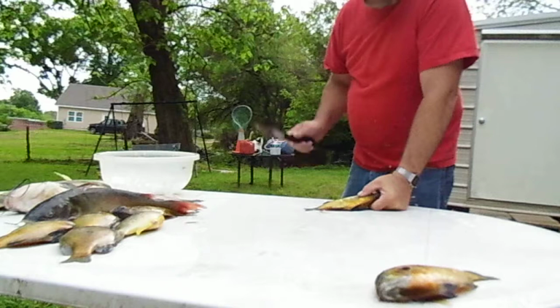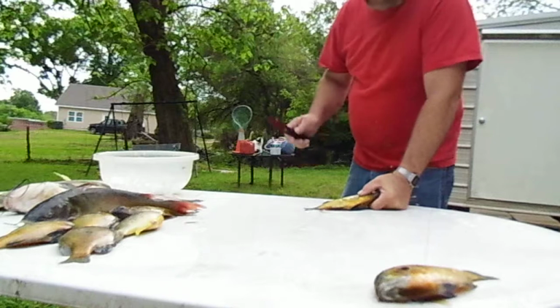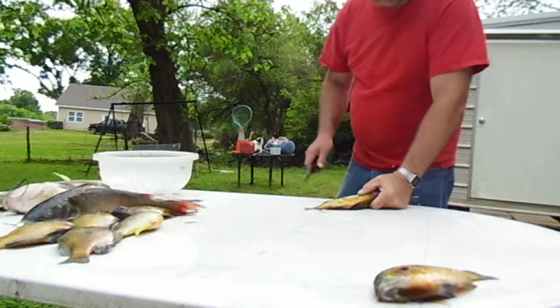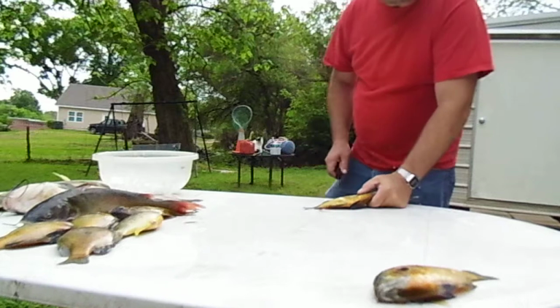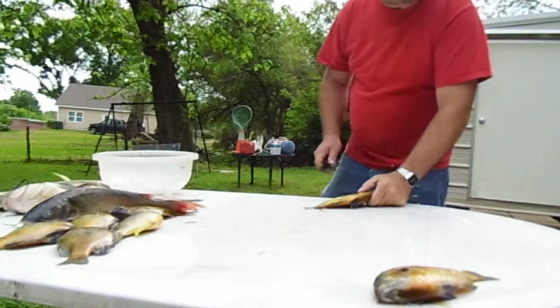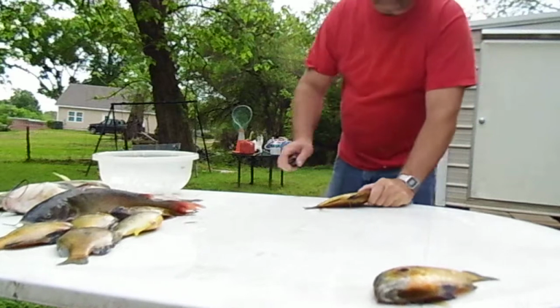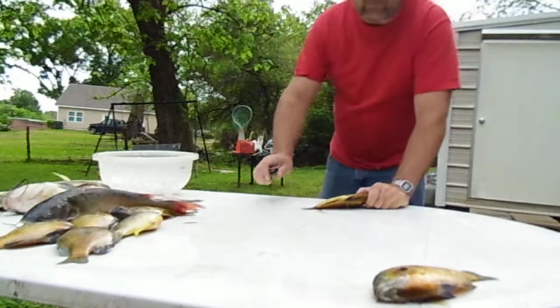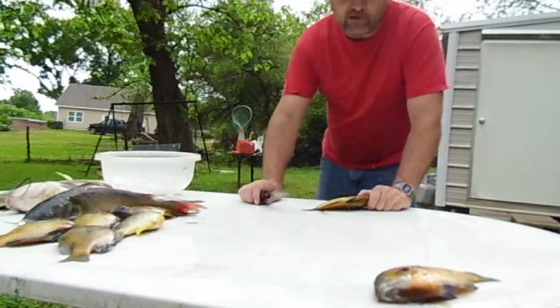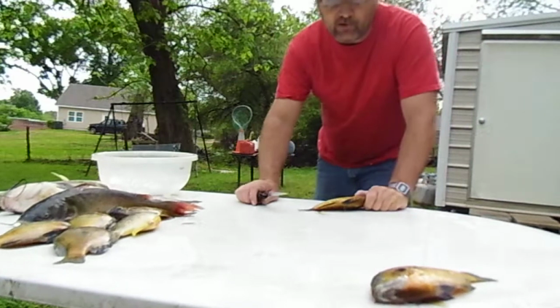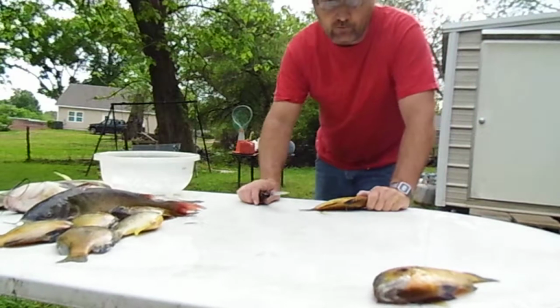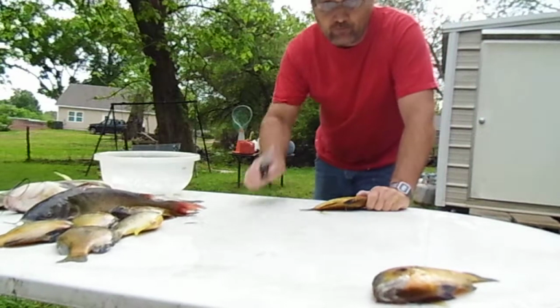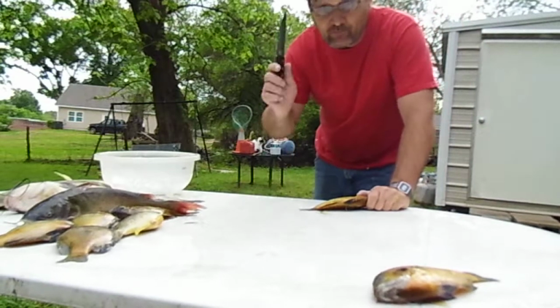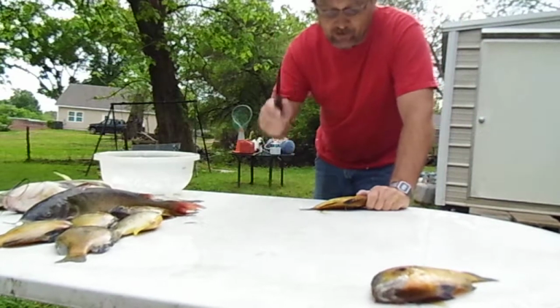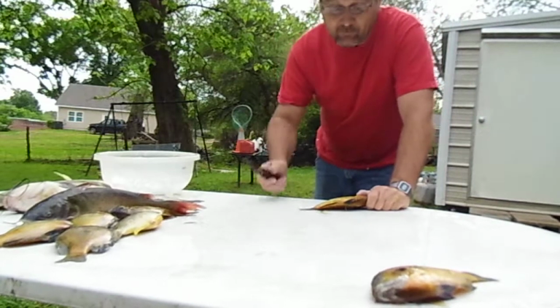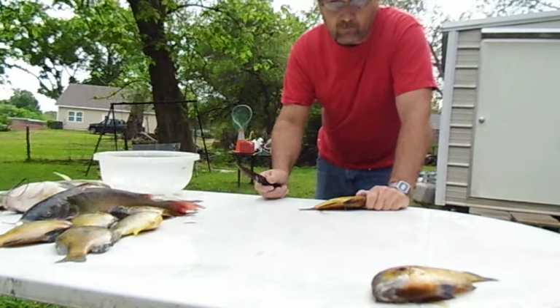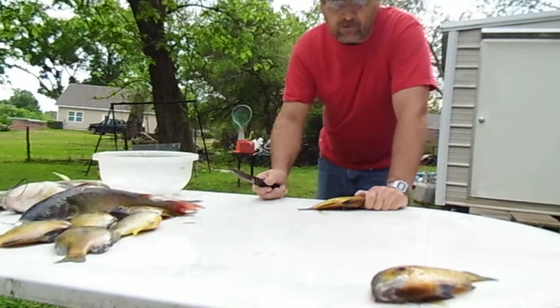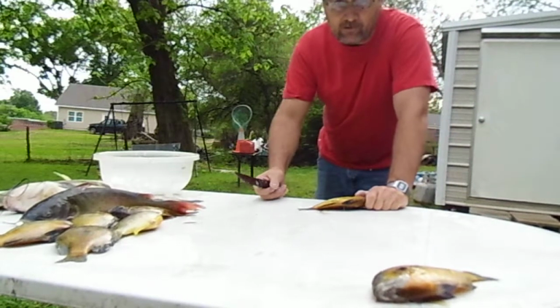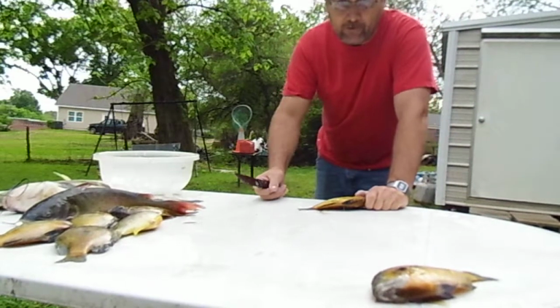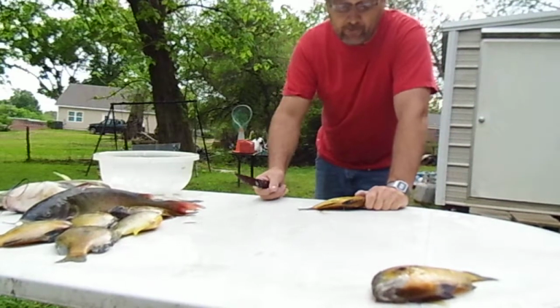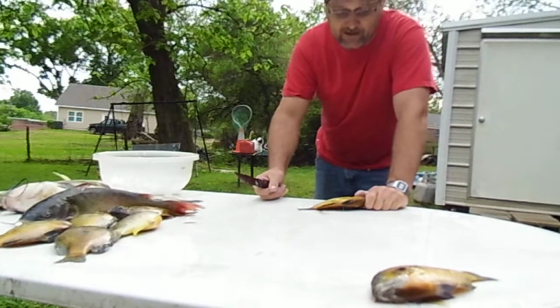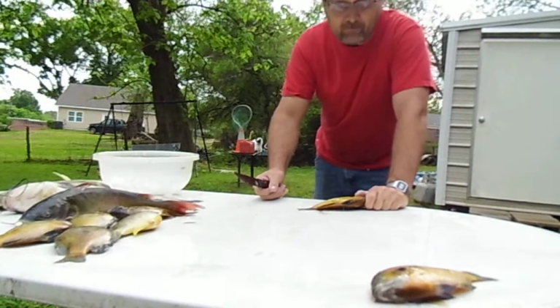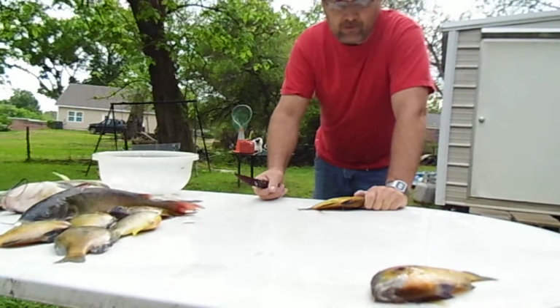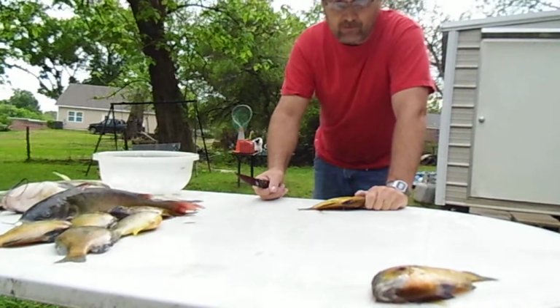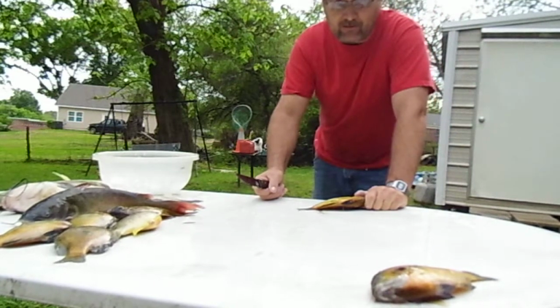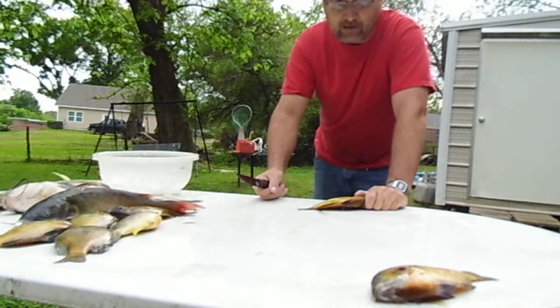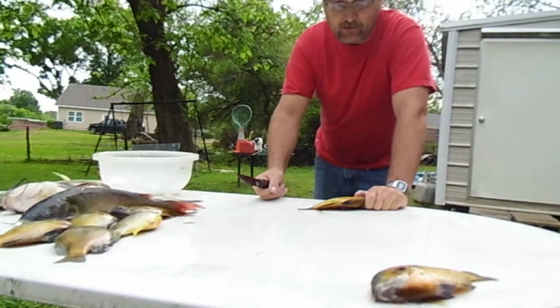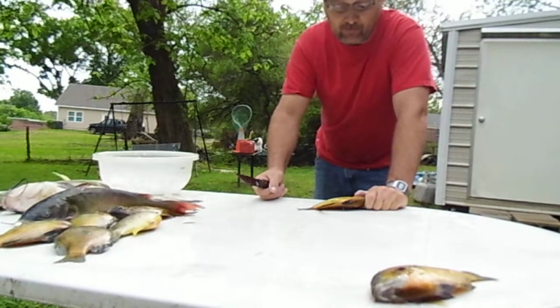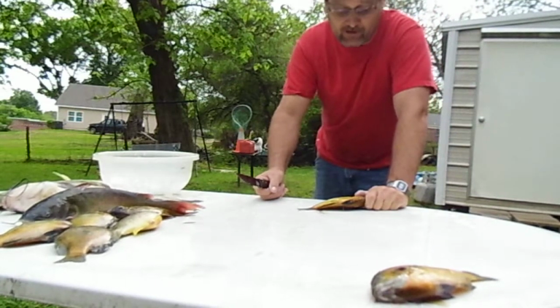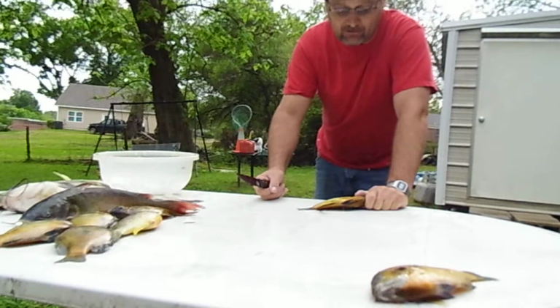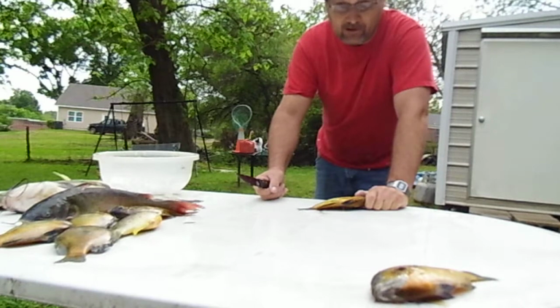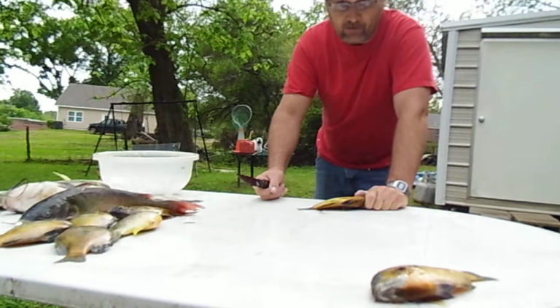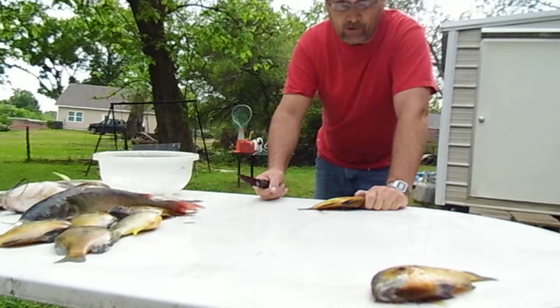Hey, this is Dwayne from YouTube. Let me show you the quick way to scale and clean a brim.